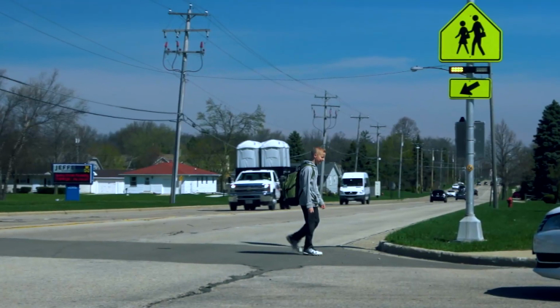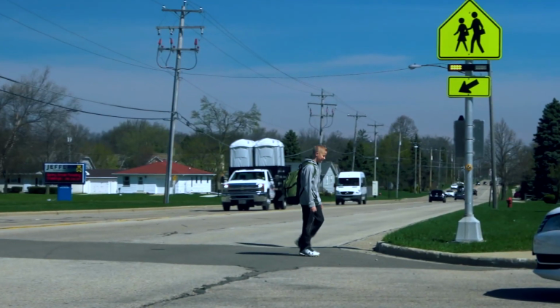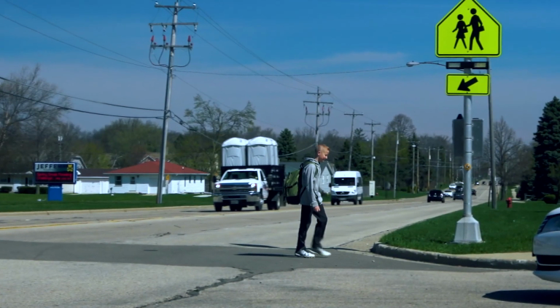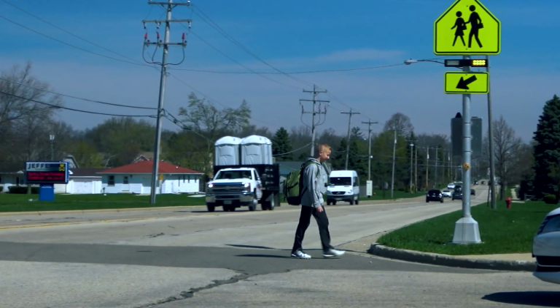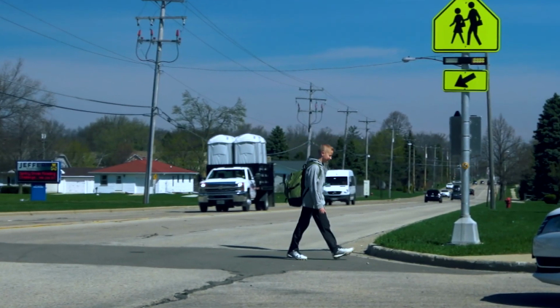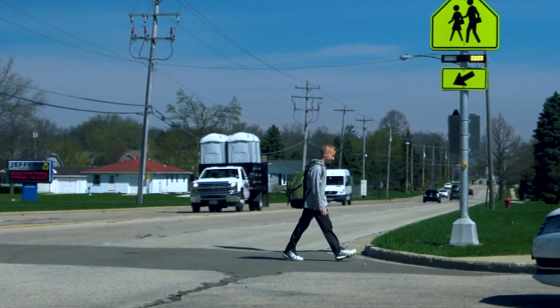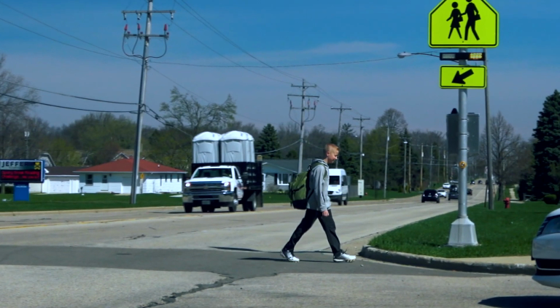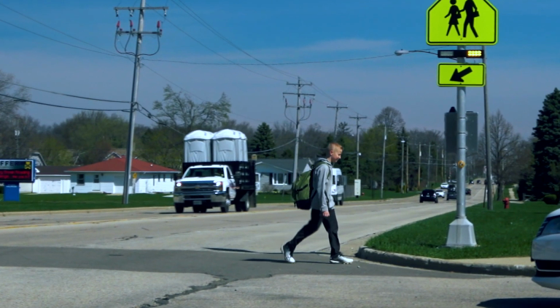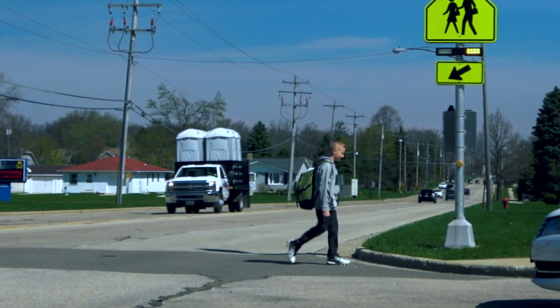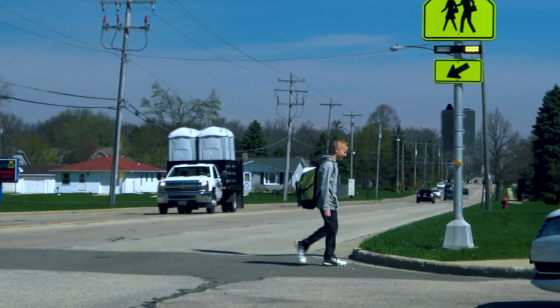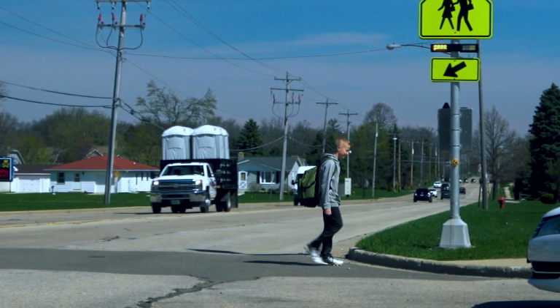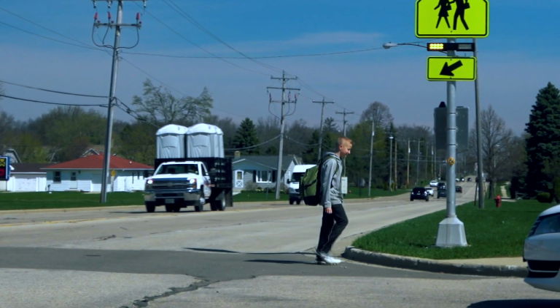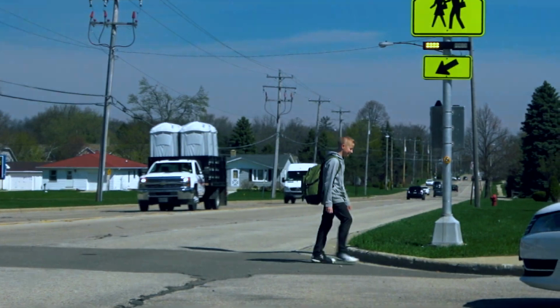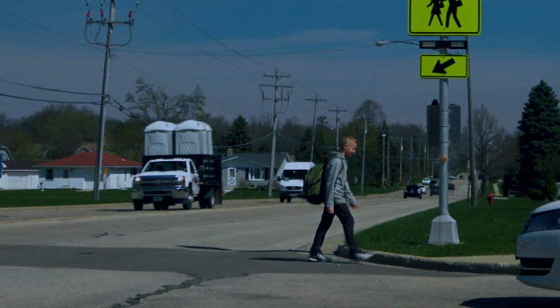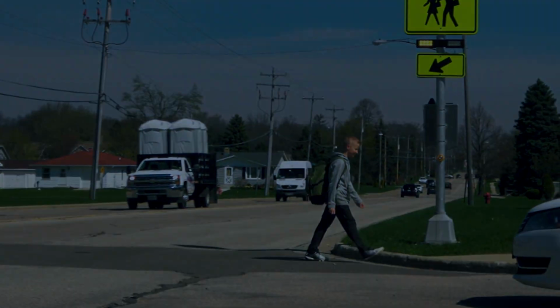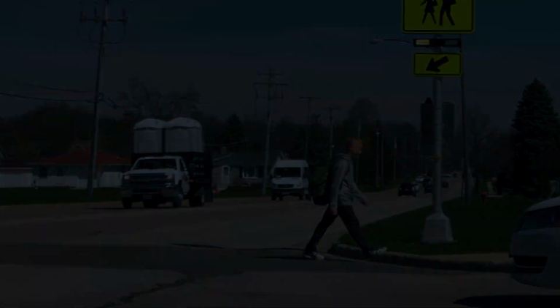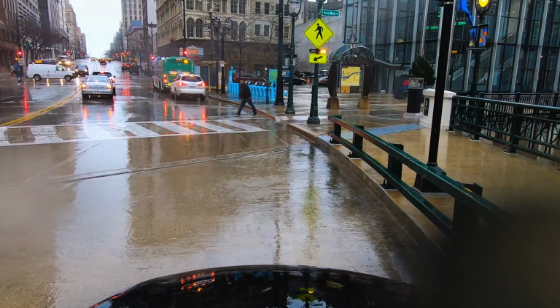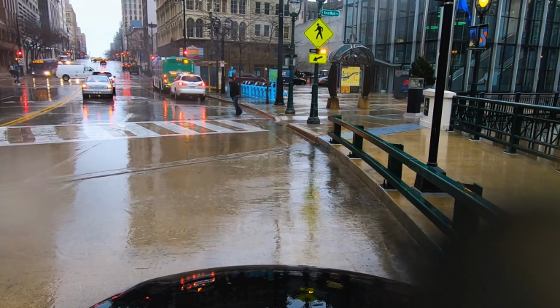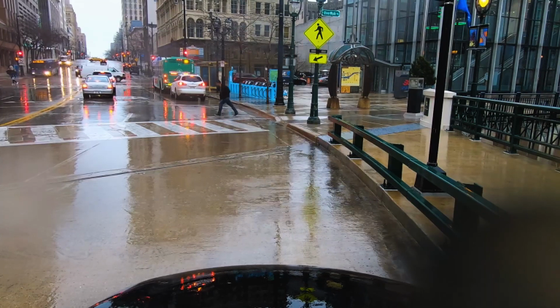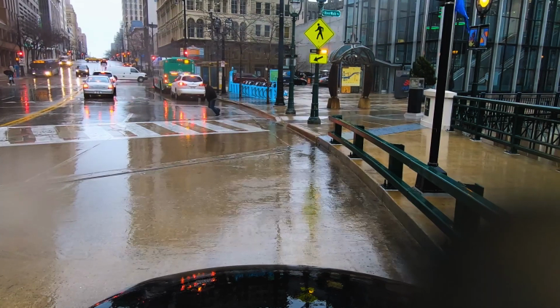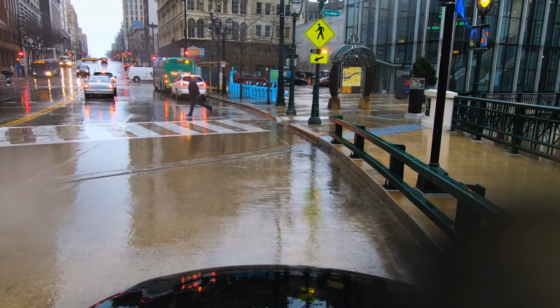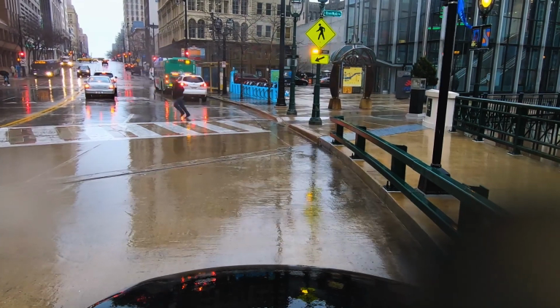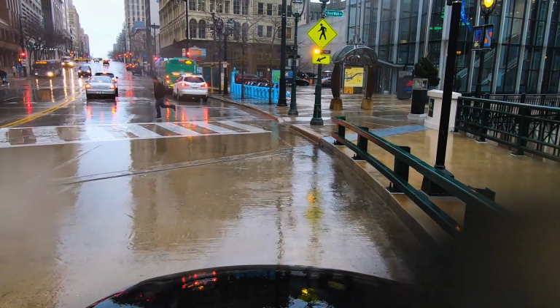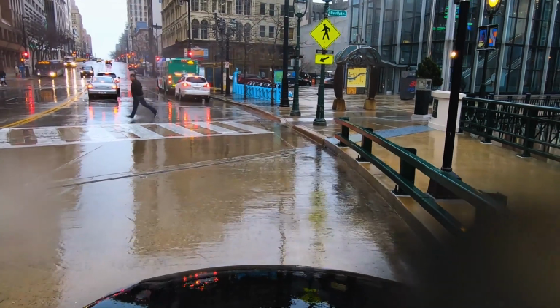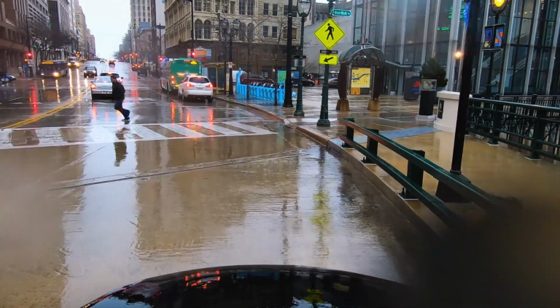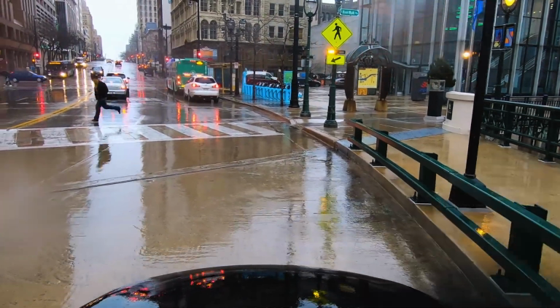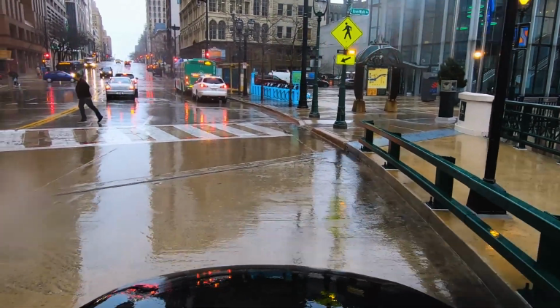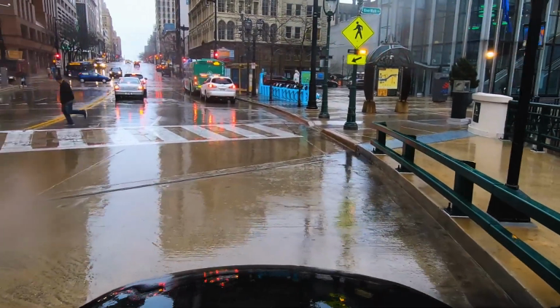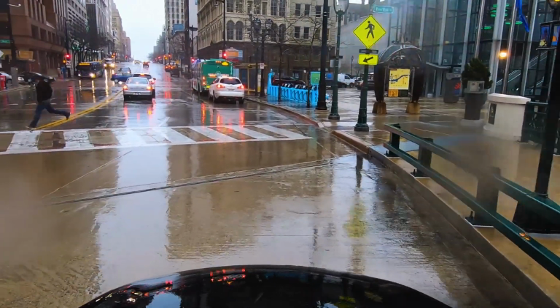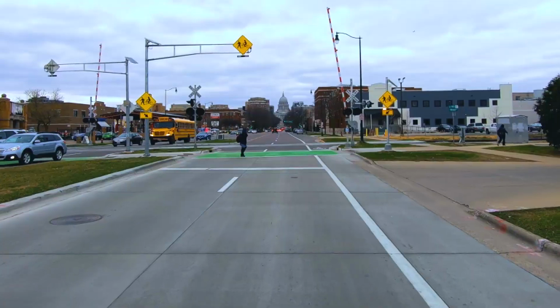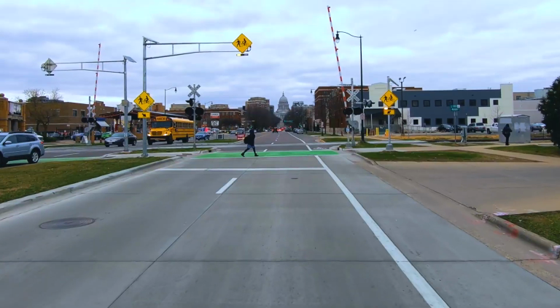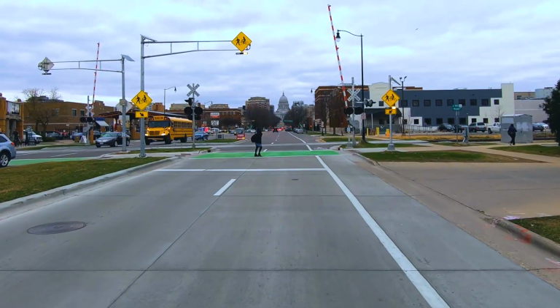For over 60 years, traffic professionals around the world have turned to TAPCO for pedestrian crosswalk solutions engineered to increase driver awareness.